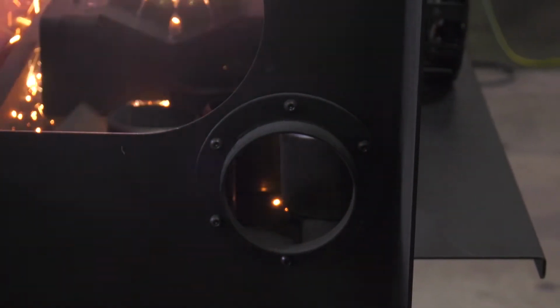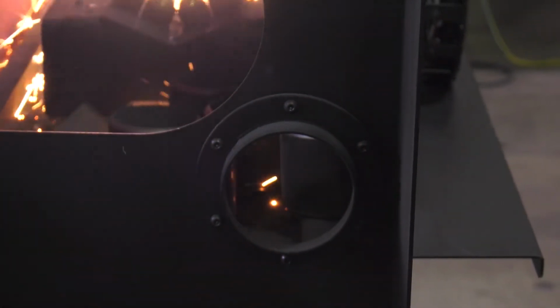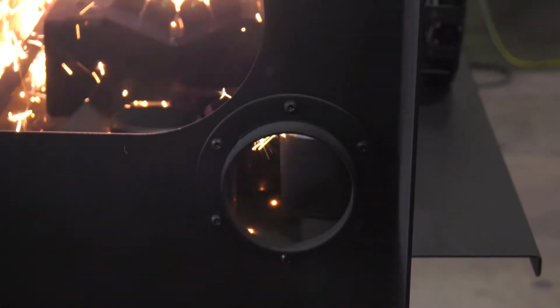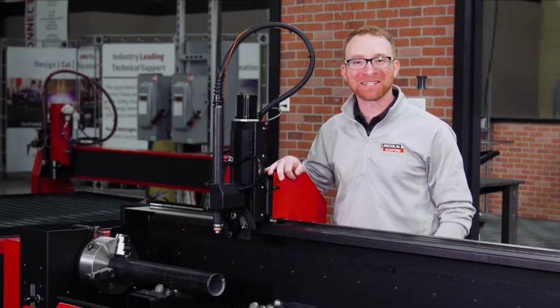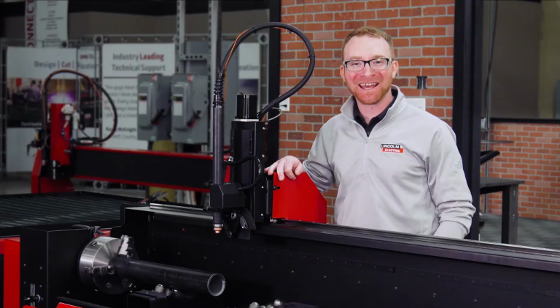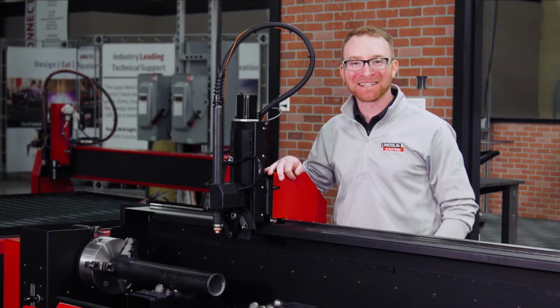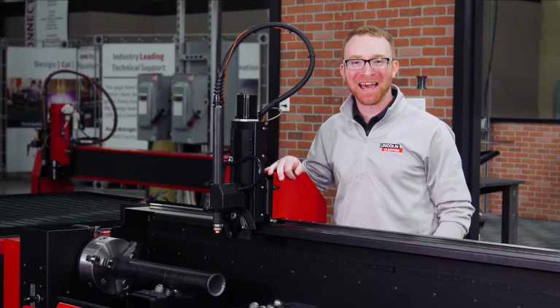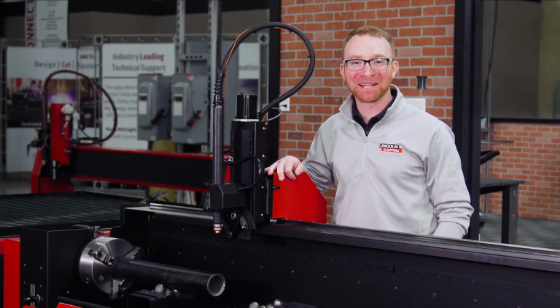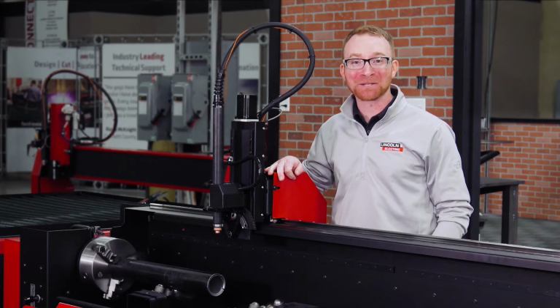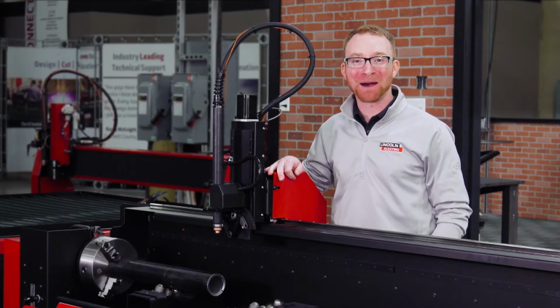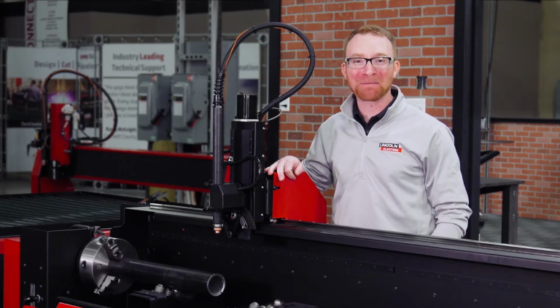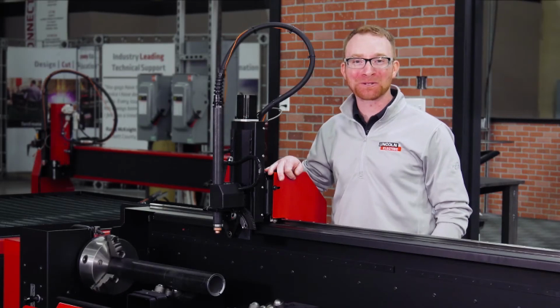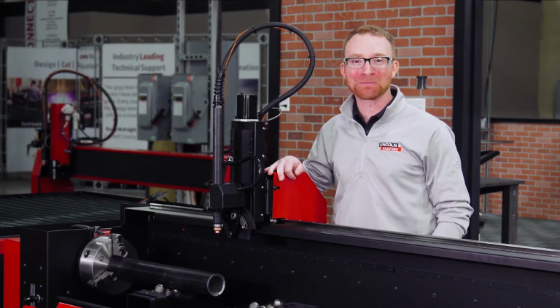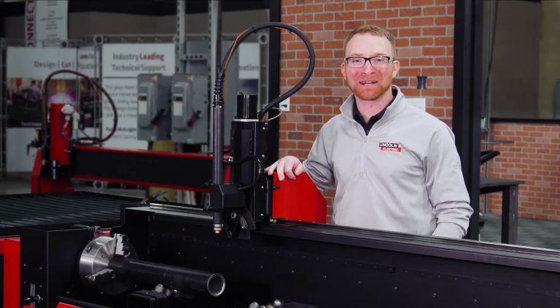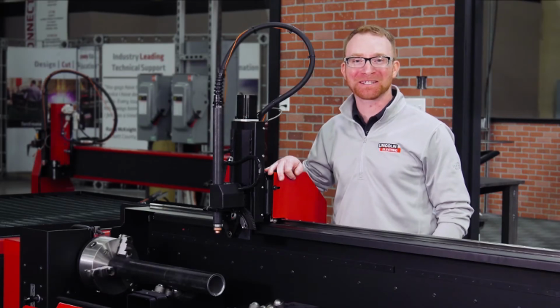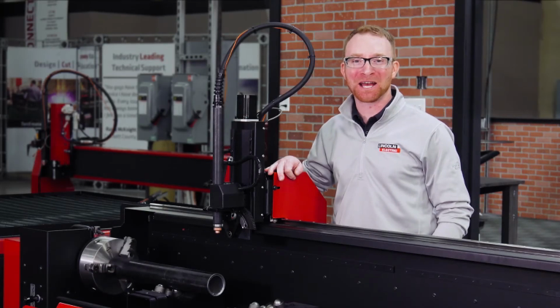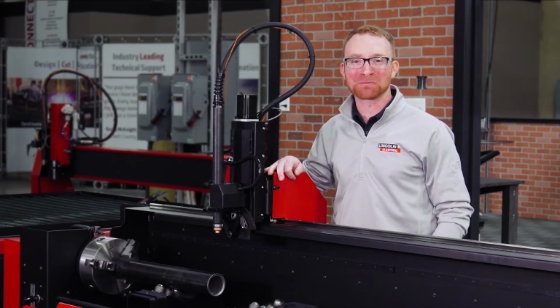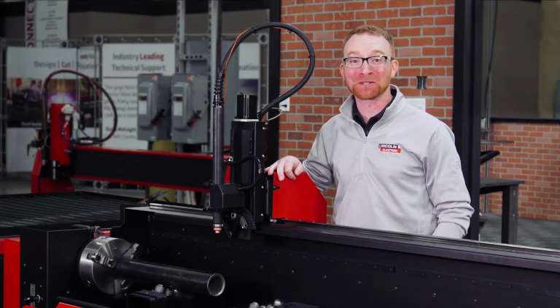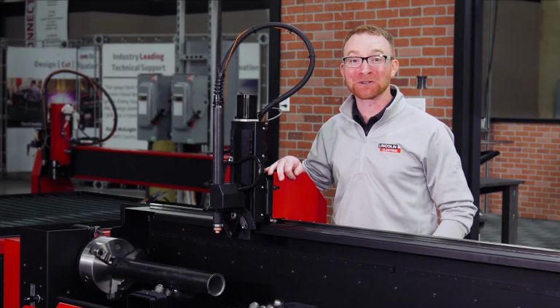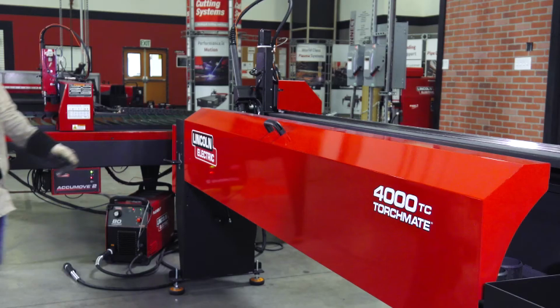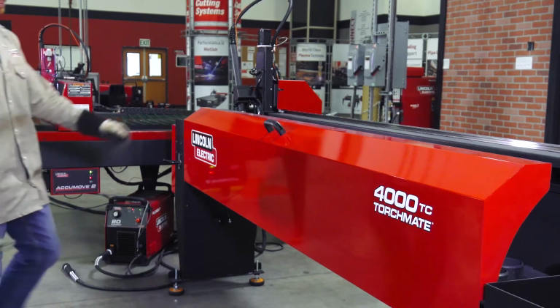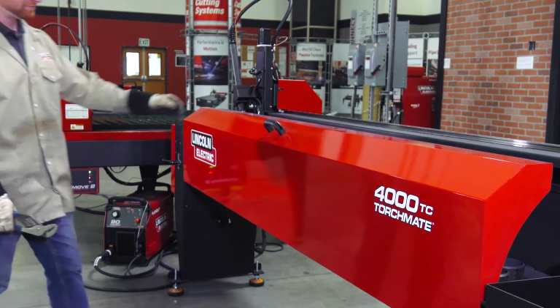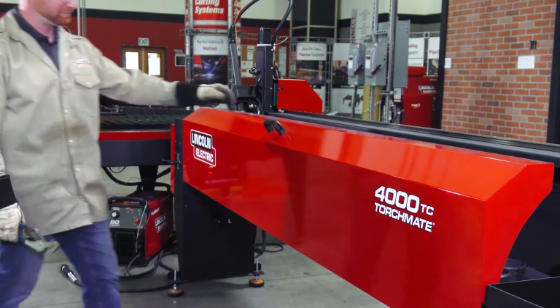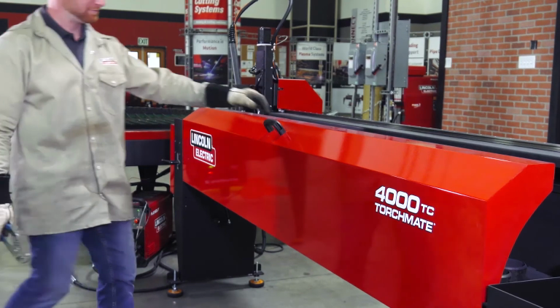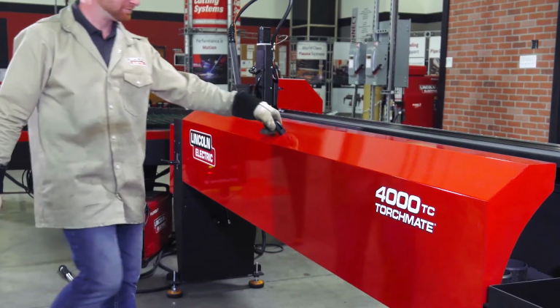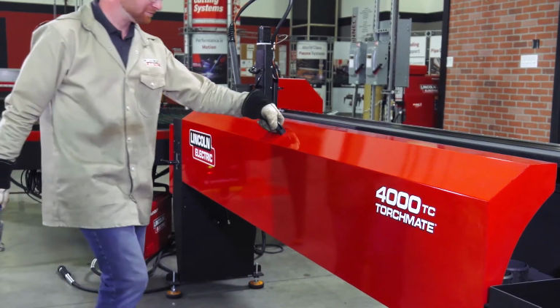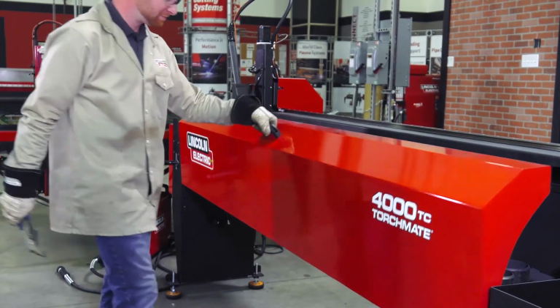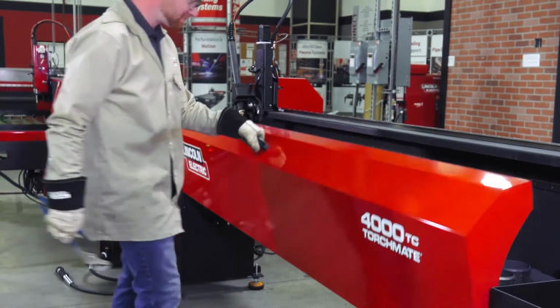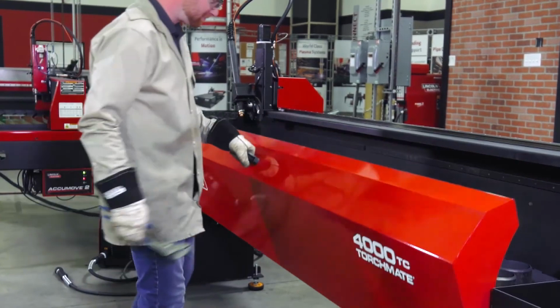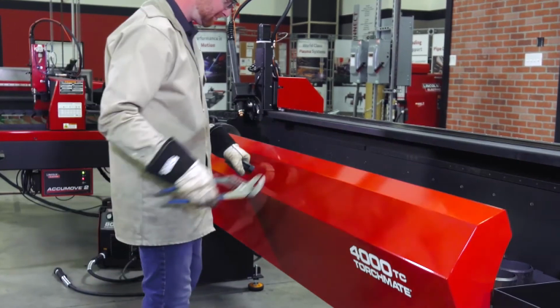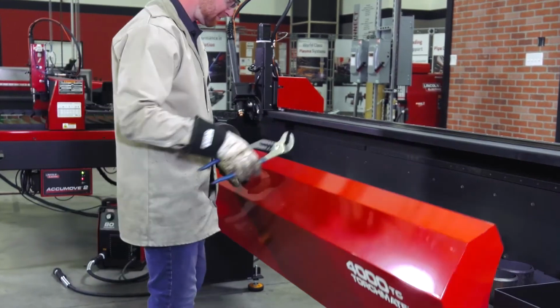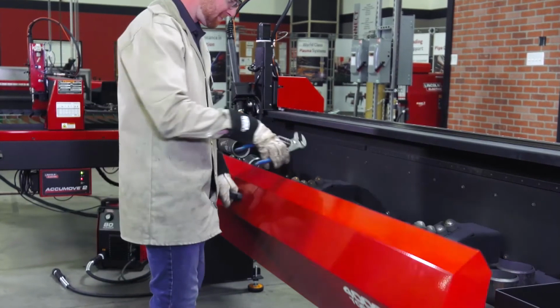Call us today to add this pipe and tube cutting attachment to your Torchmate 4000 series table.